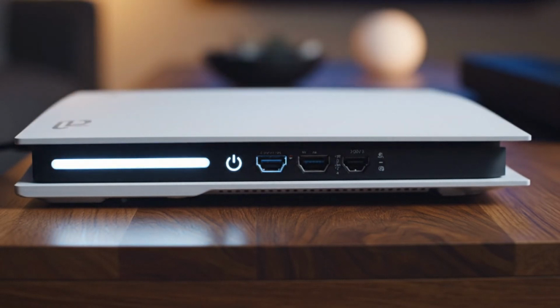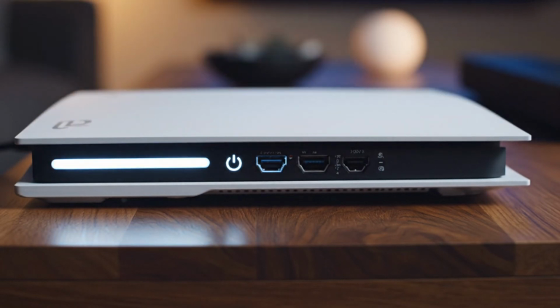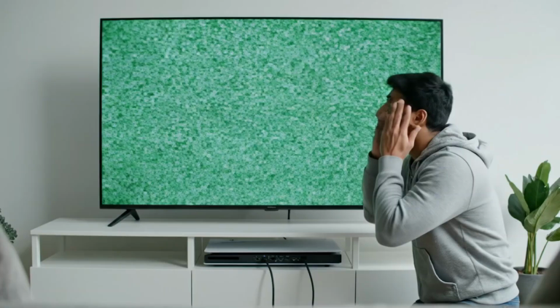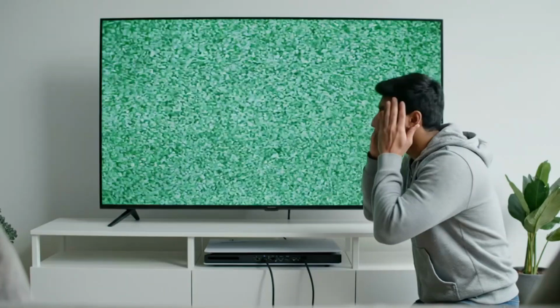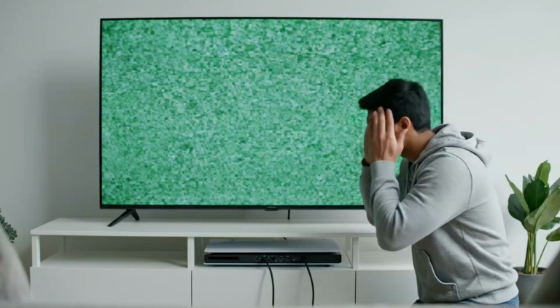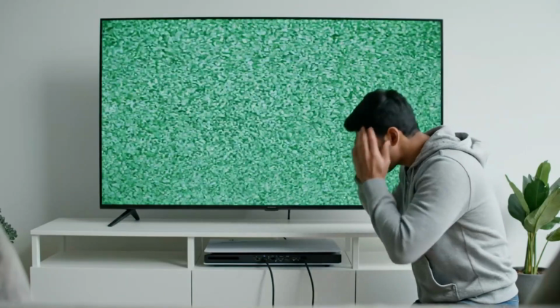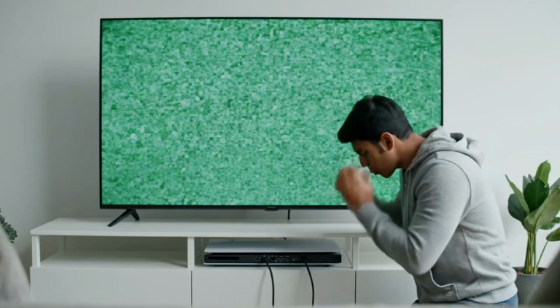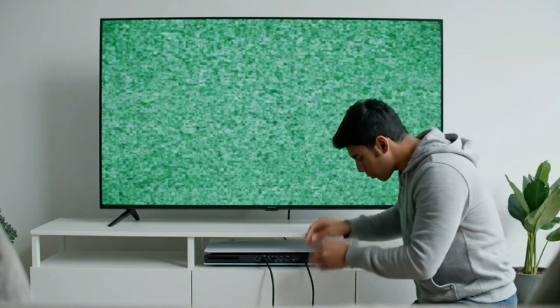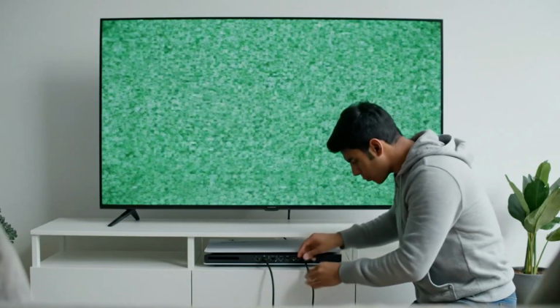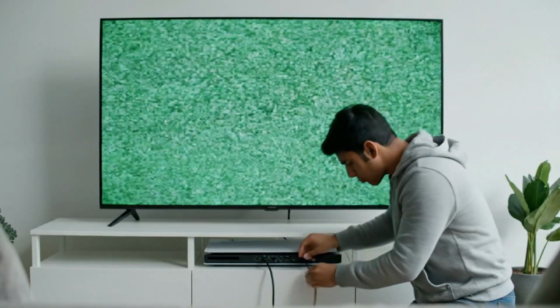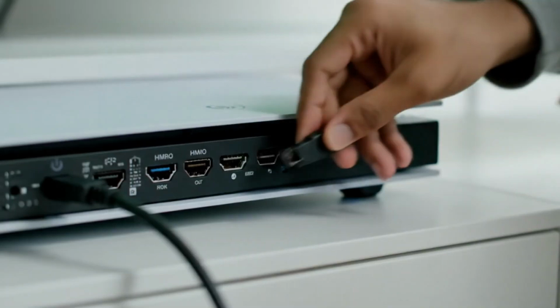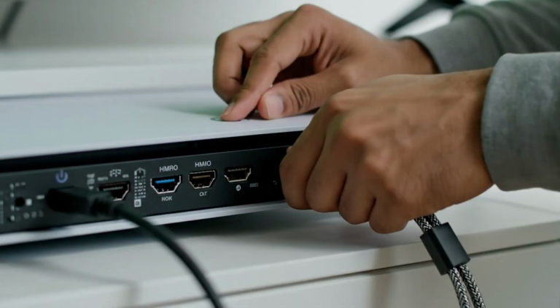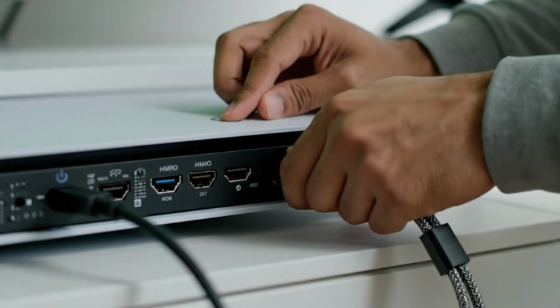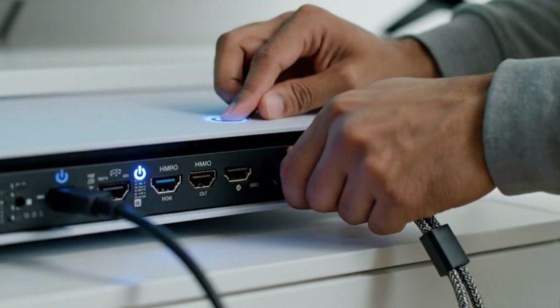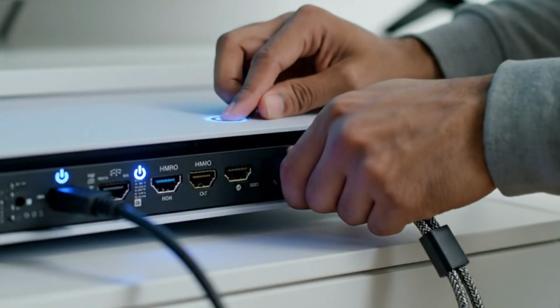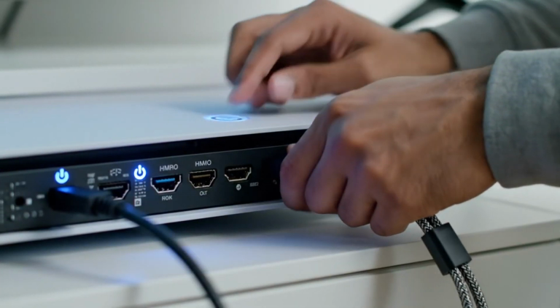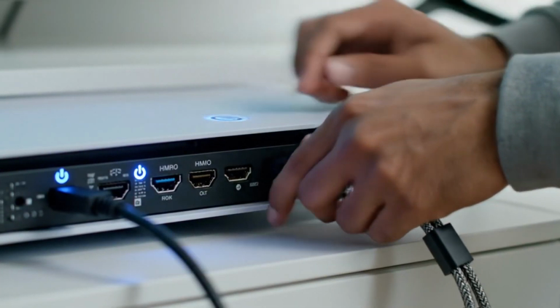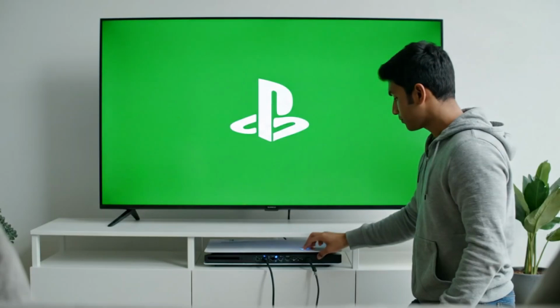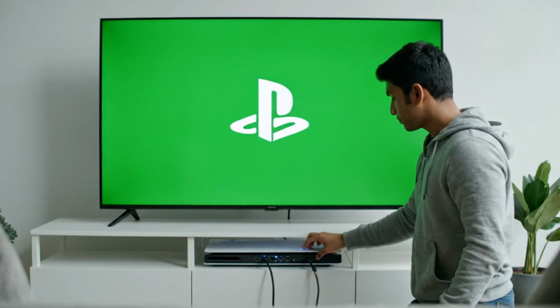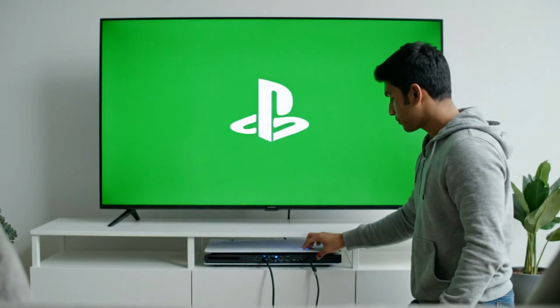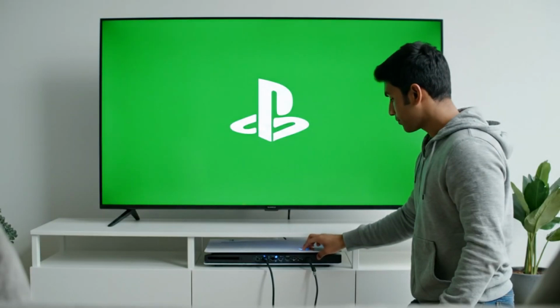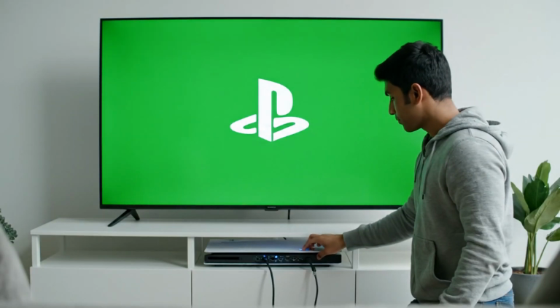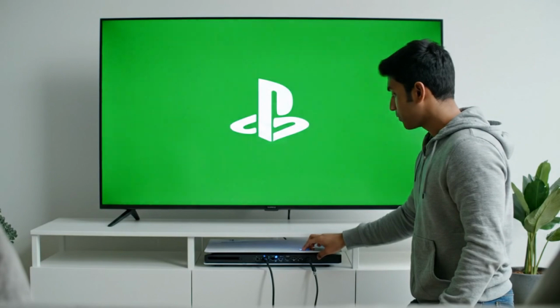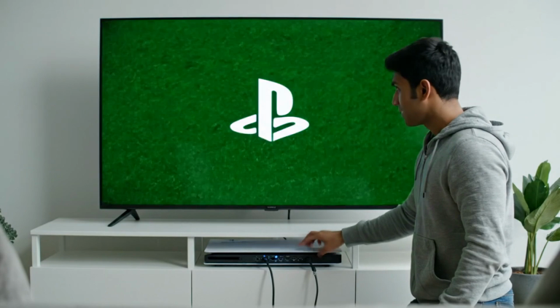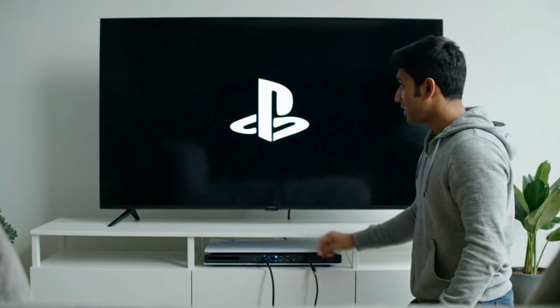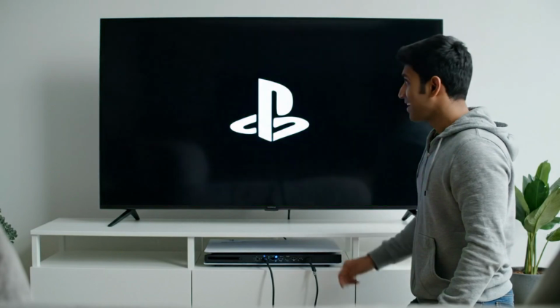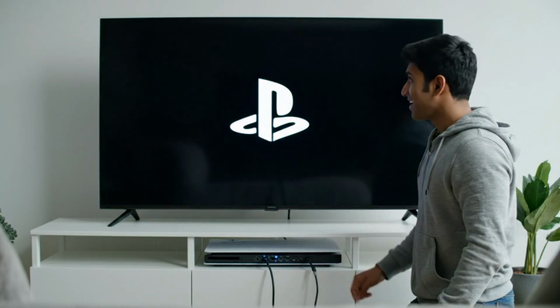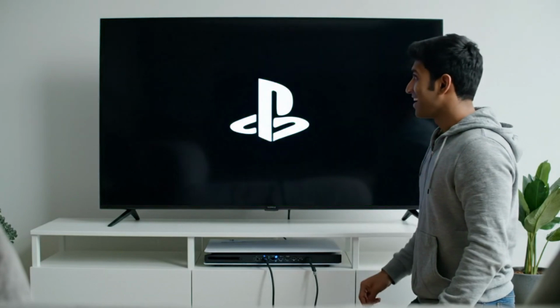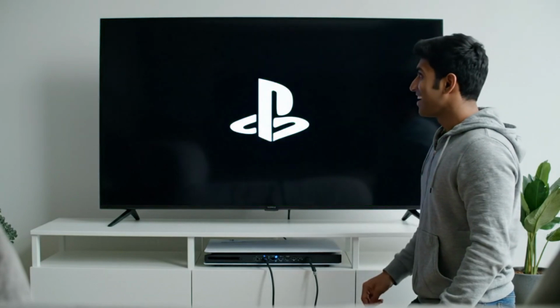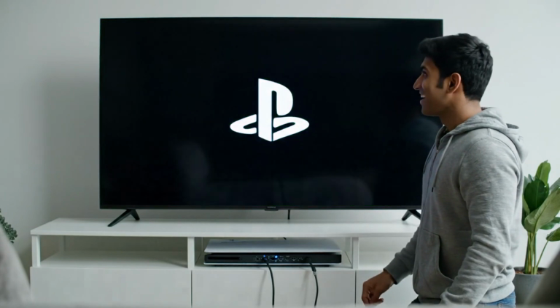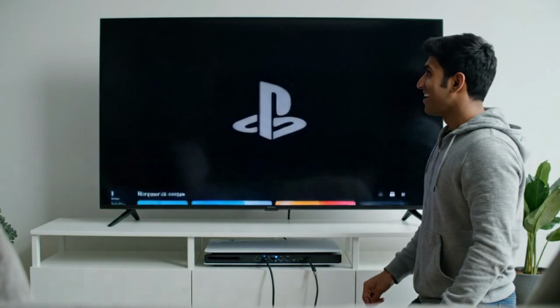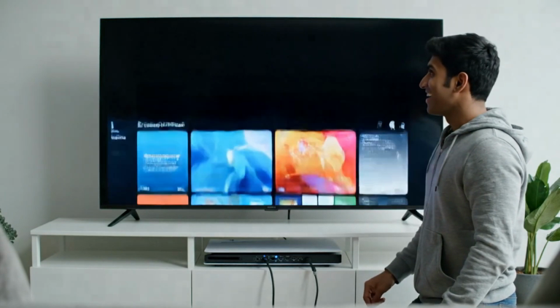If the PS5 green screen continues, try using a different HDMI cable.